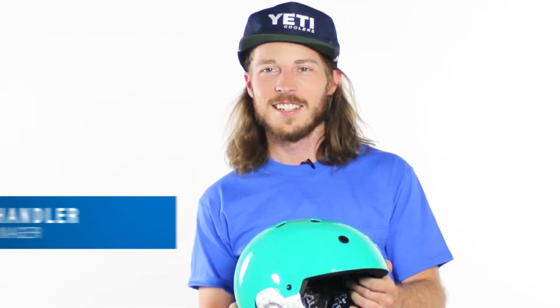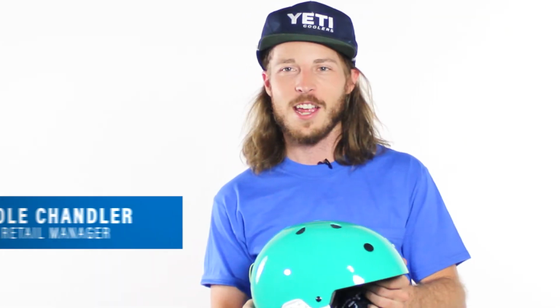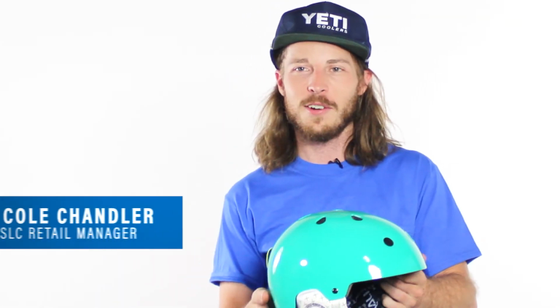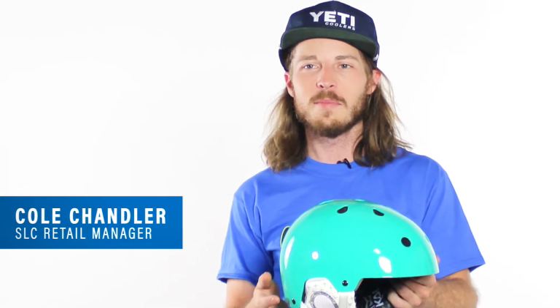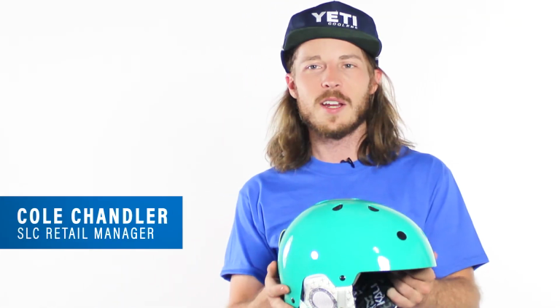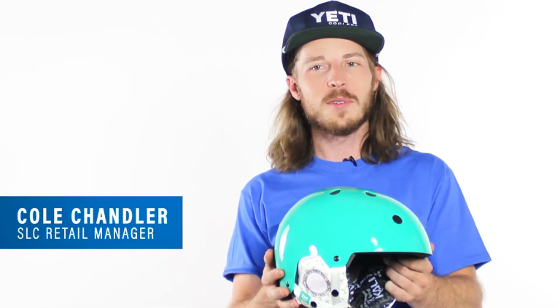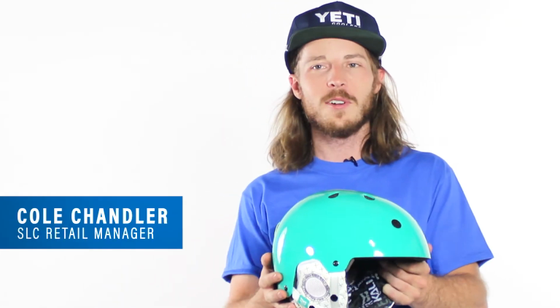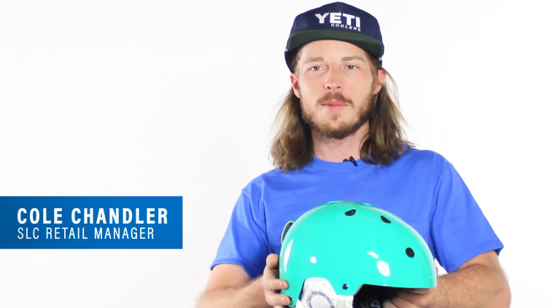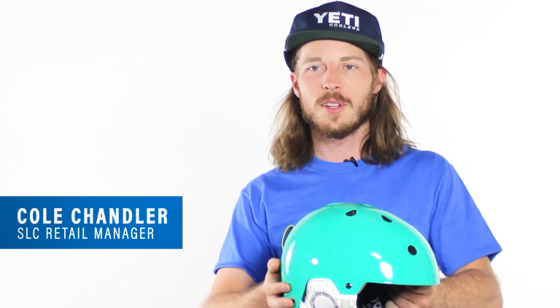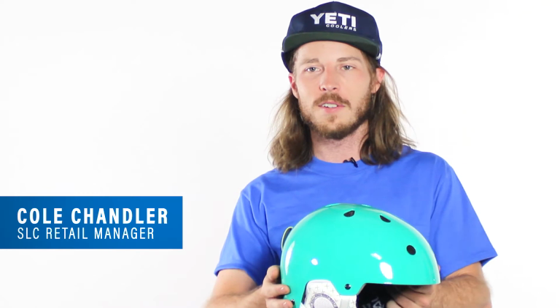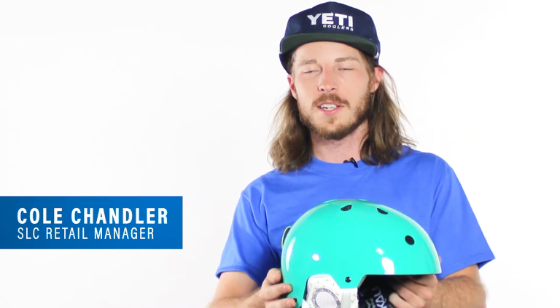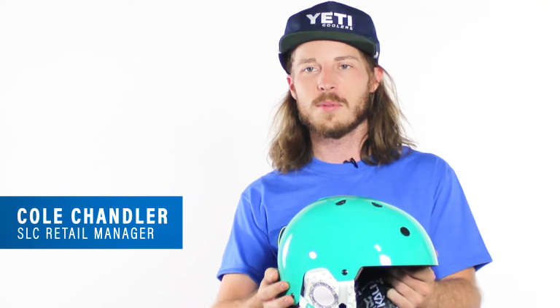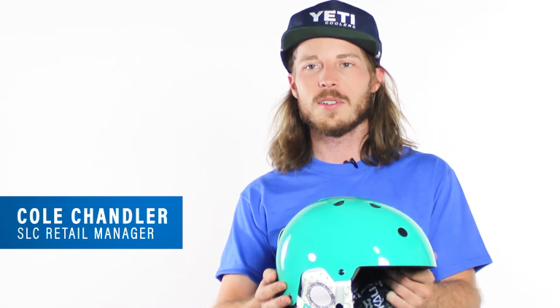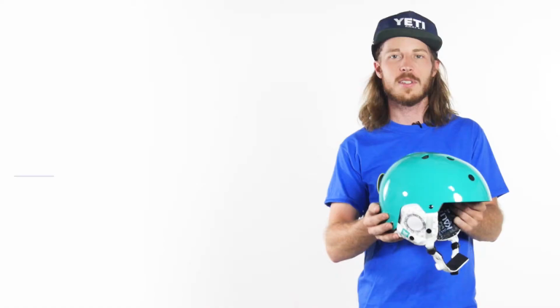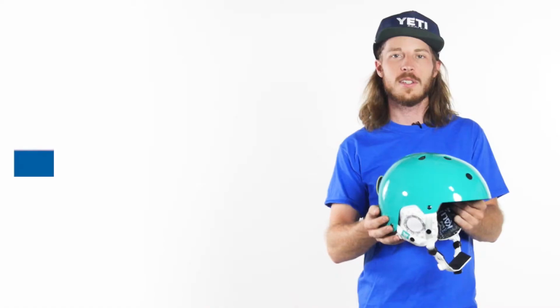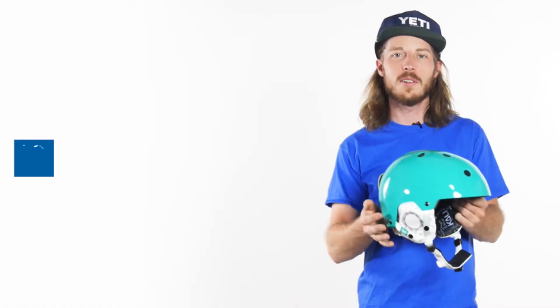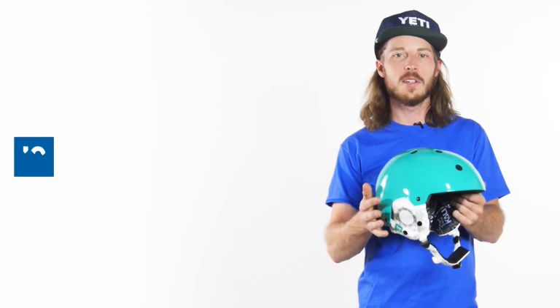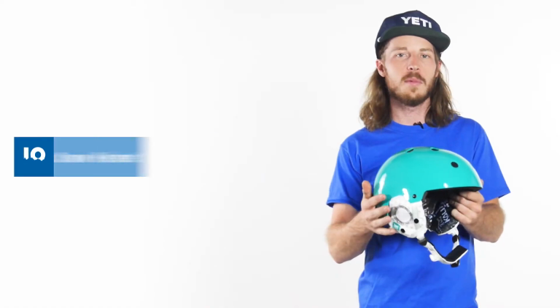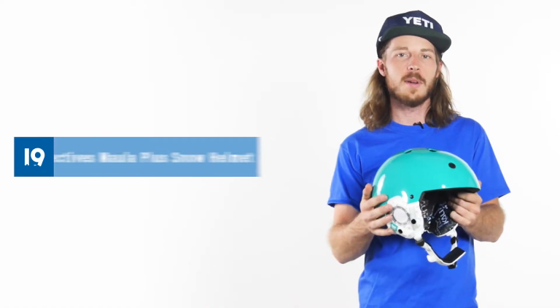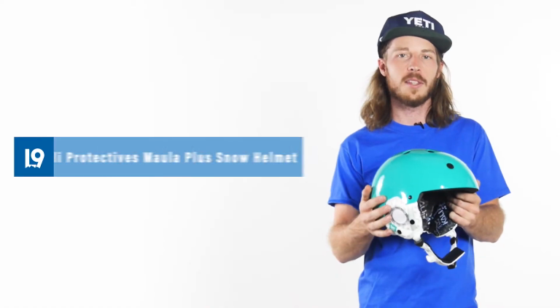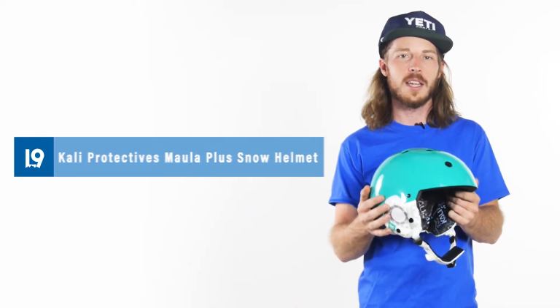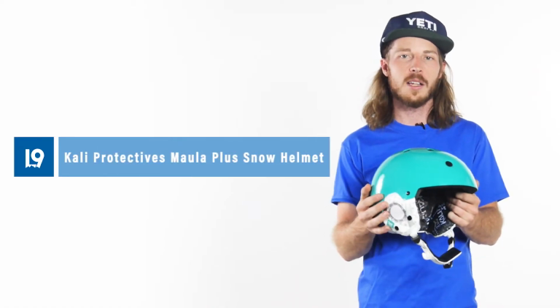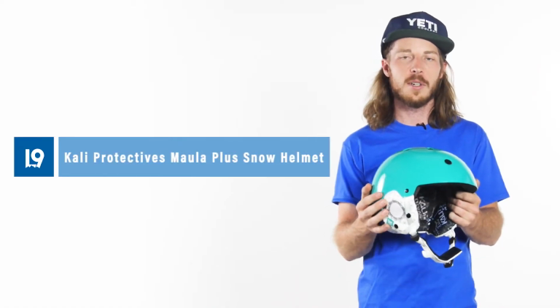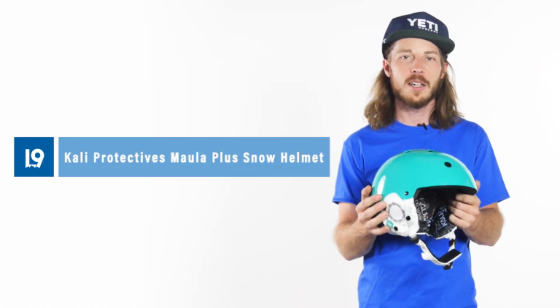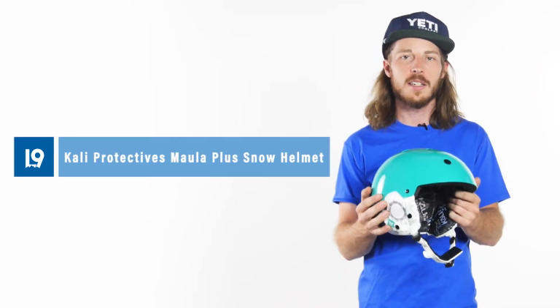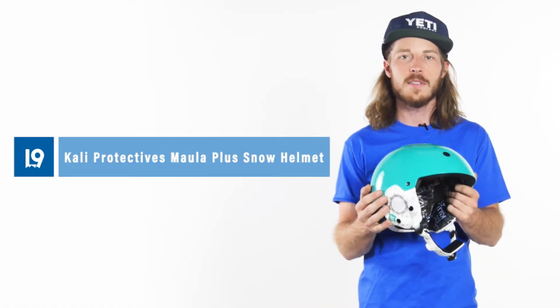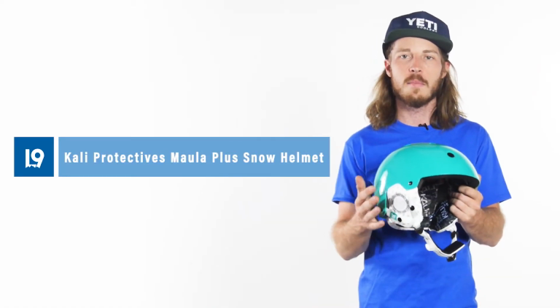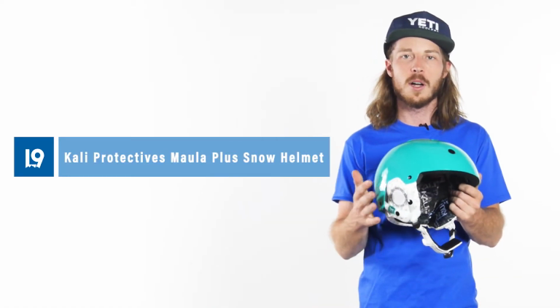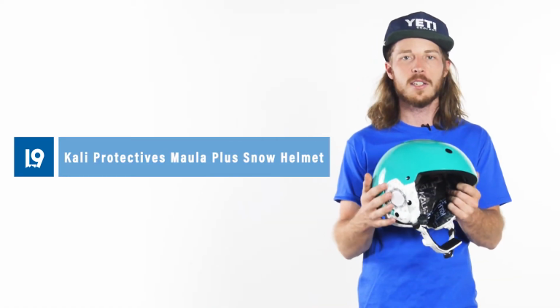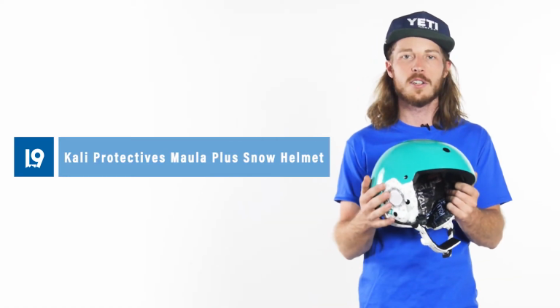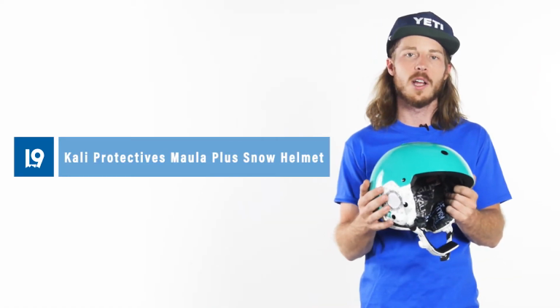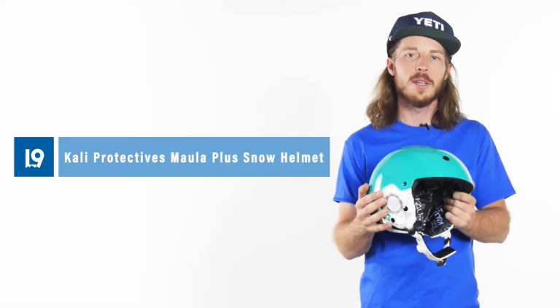Hey everyone, my name is Cole. I'm here with Level 9 Sports to tell you a little bit about the Cali Protective Mala Snow Helmet.